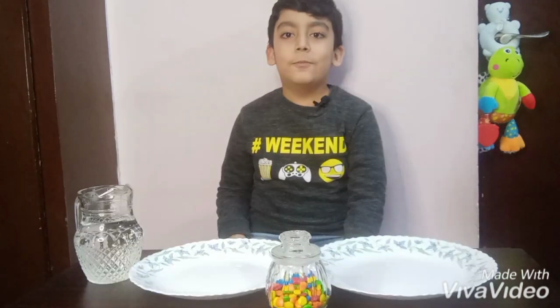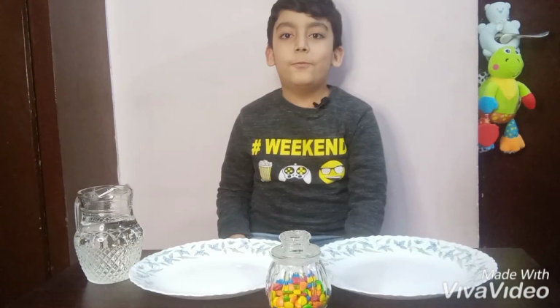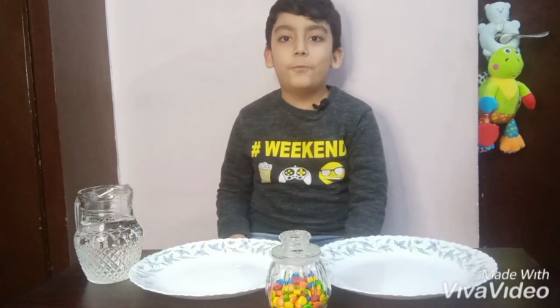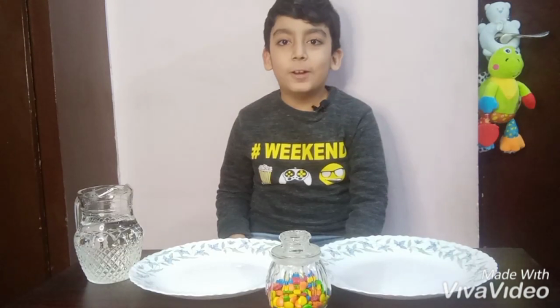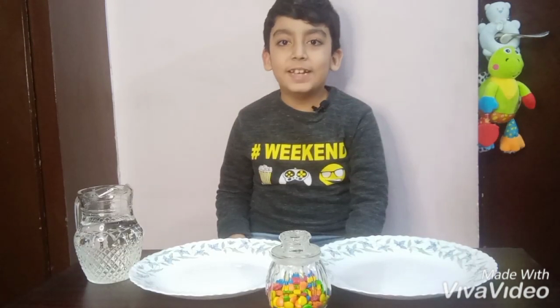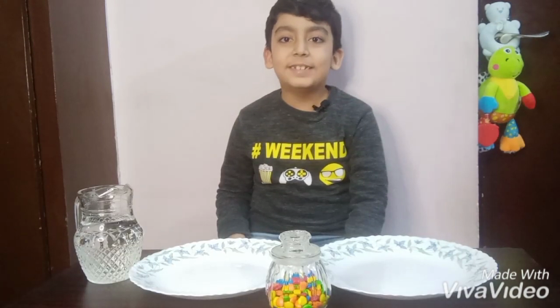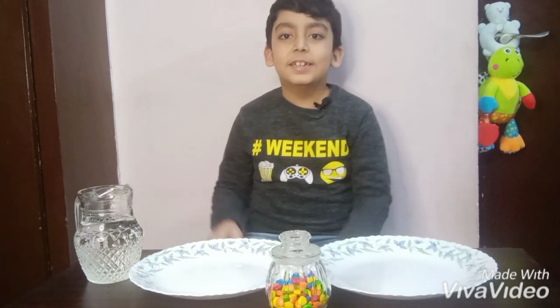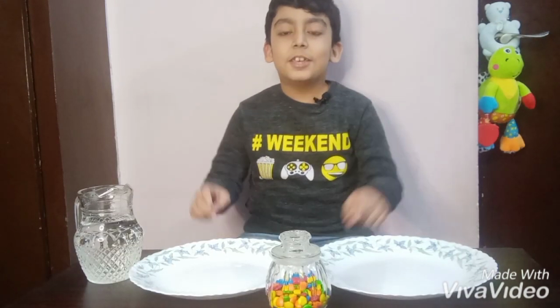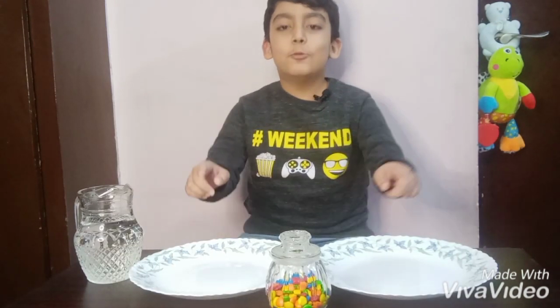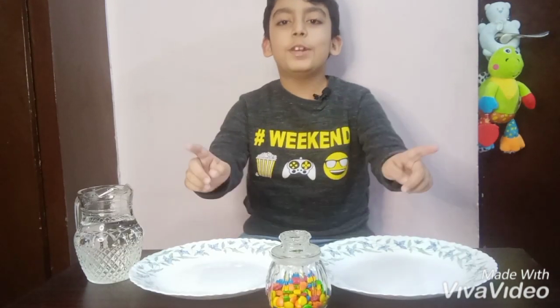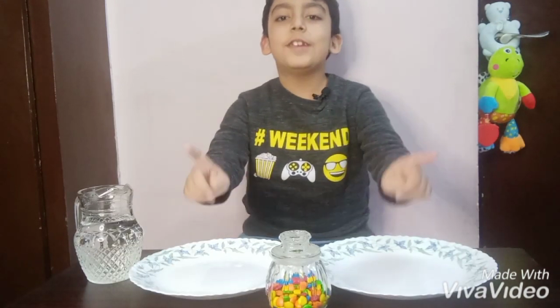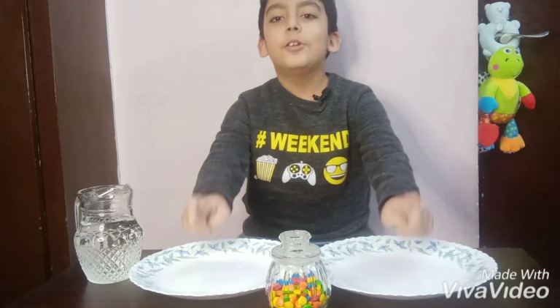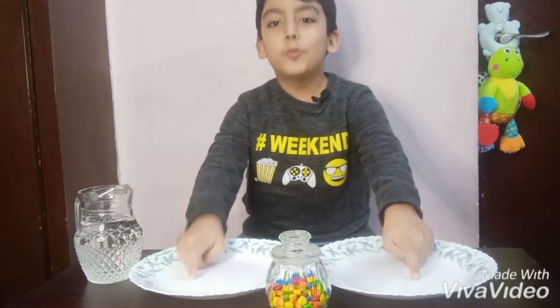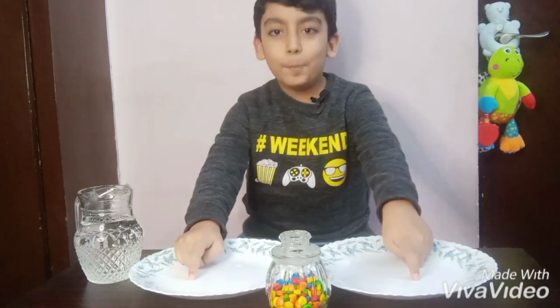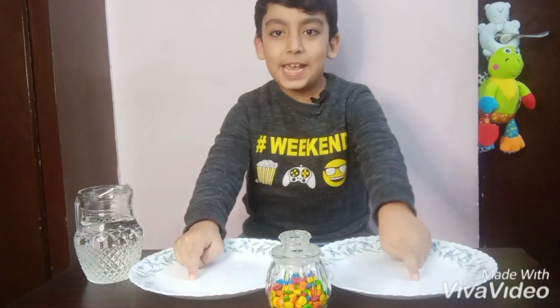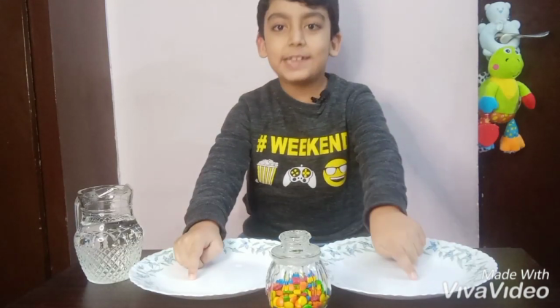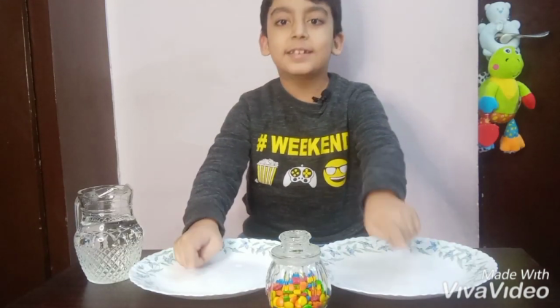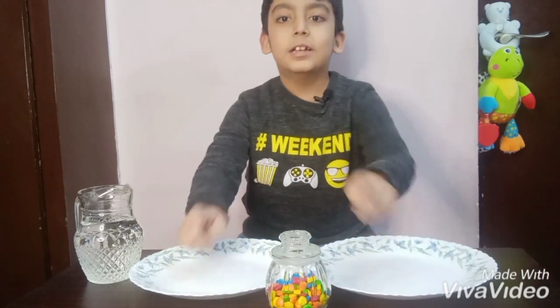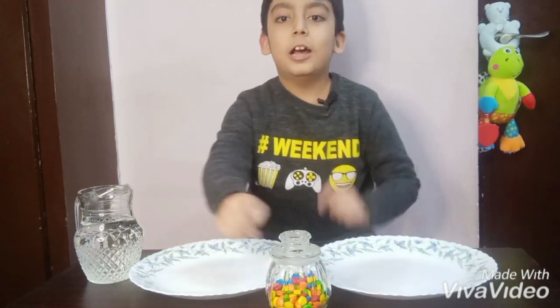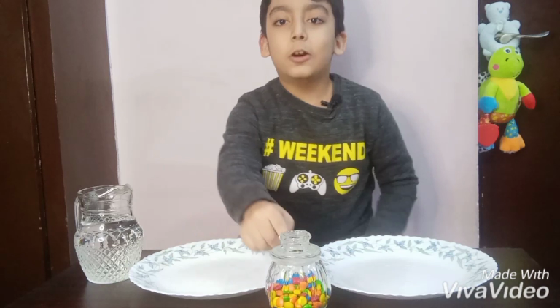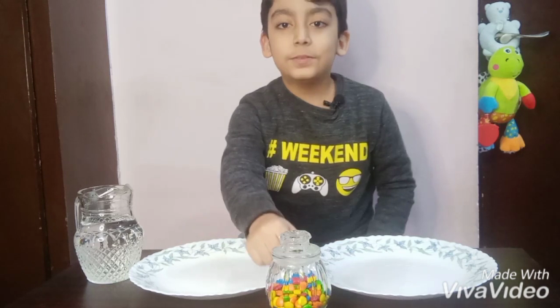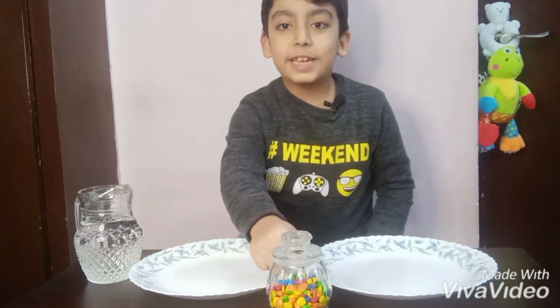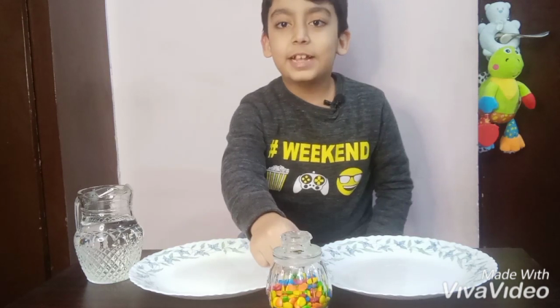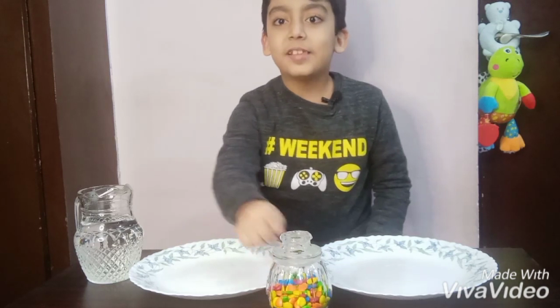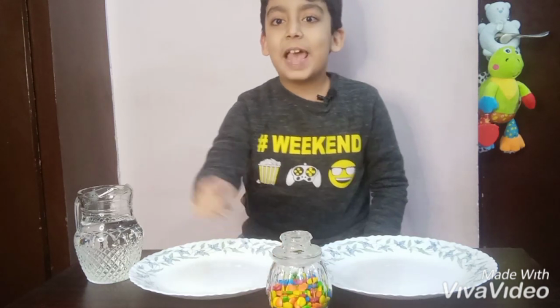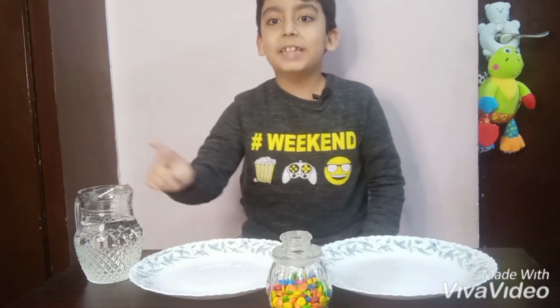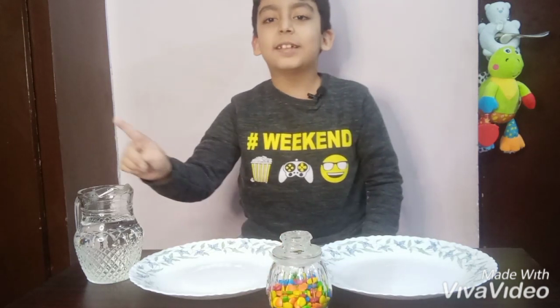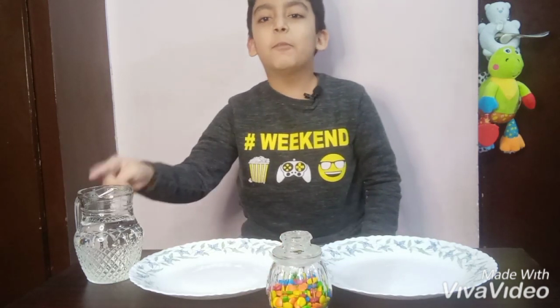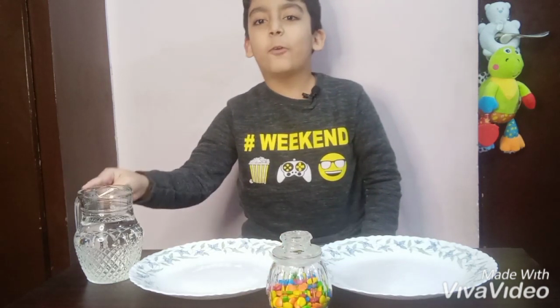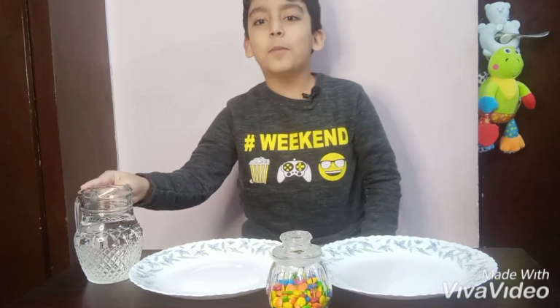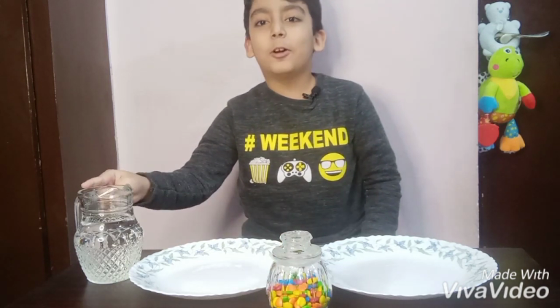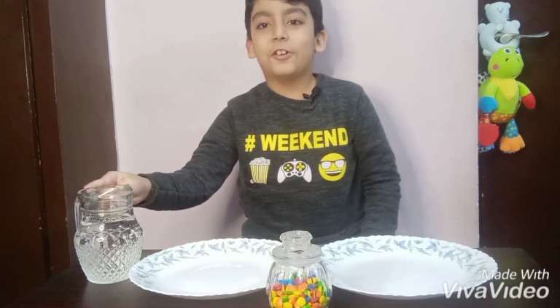For this you need two plates, a lot of Skittles, and some warm water.